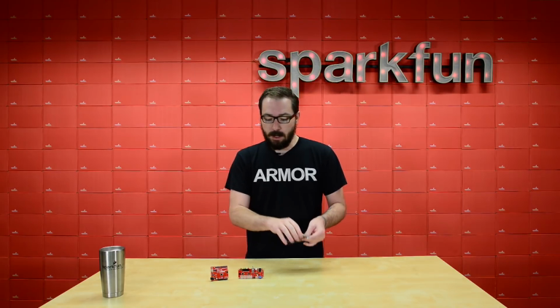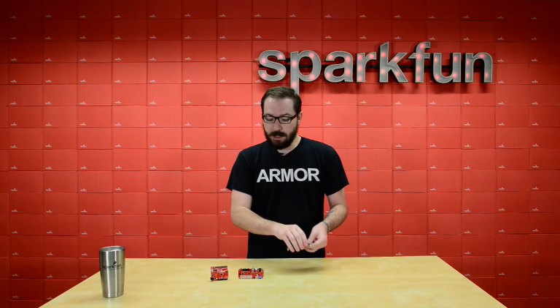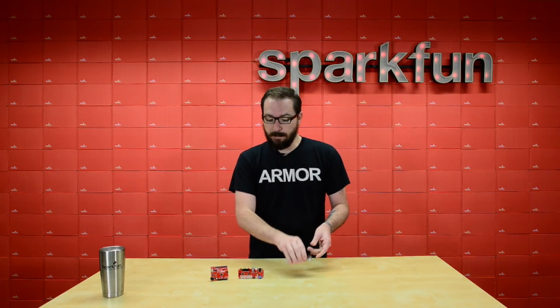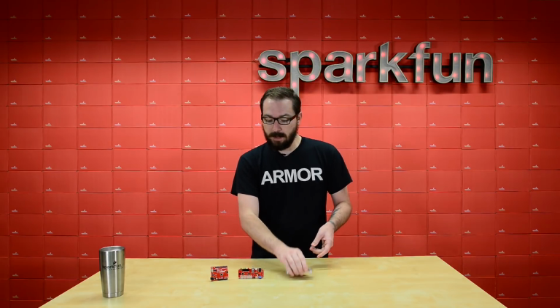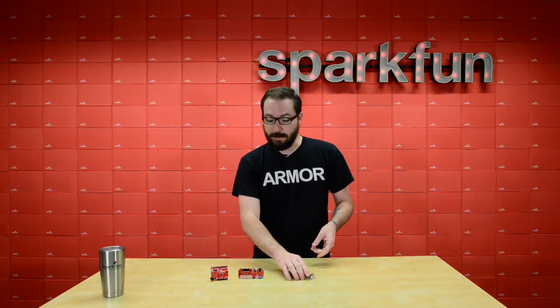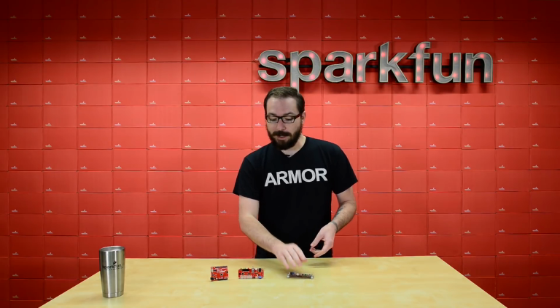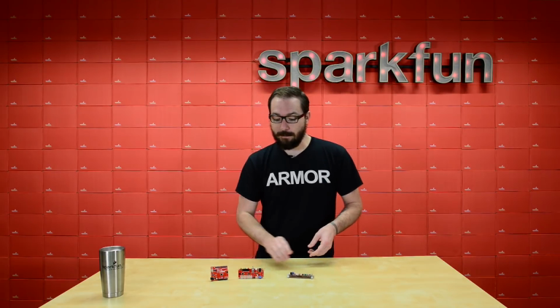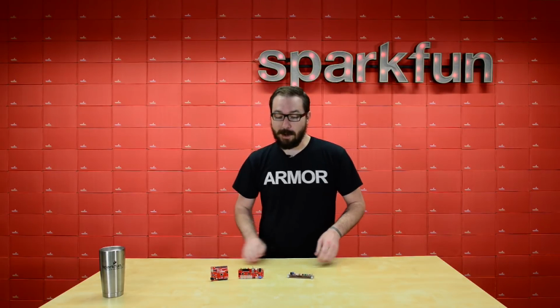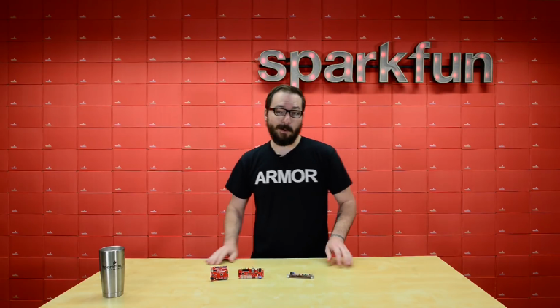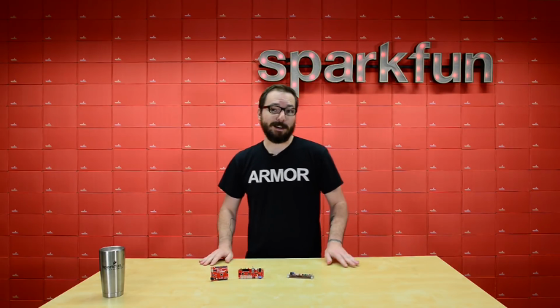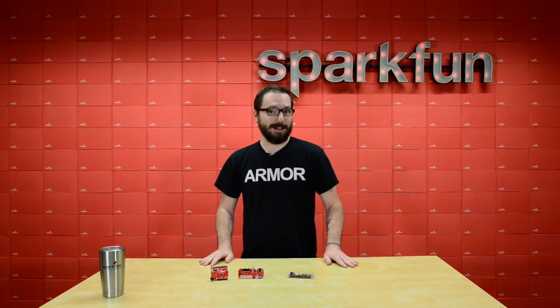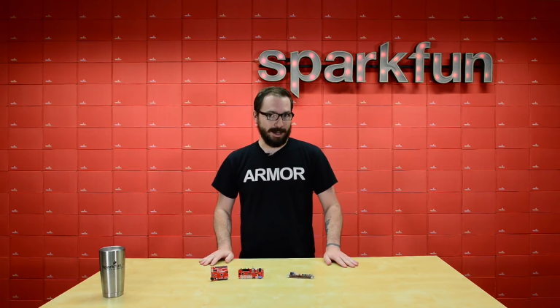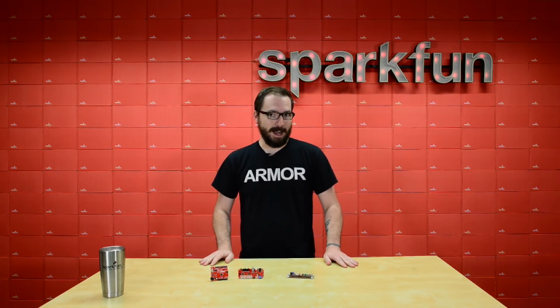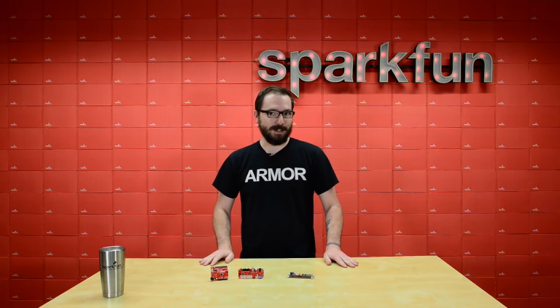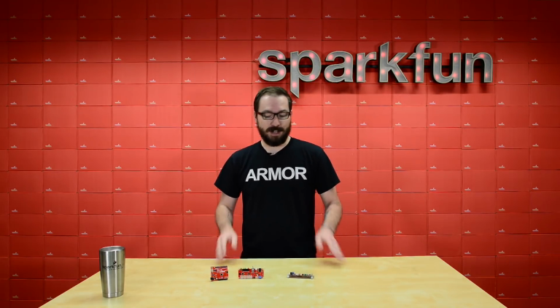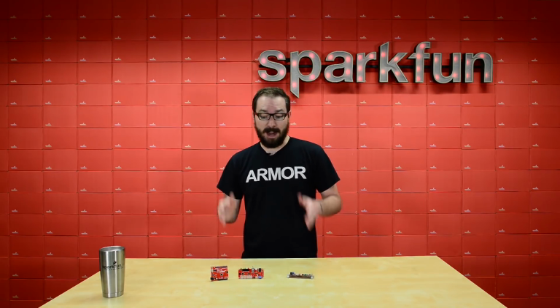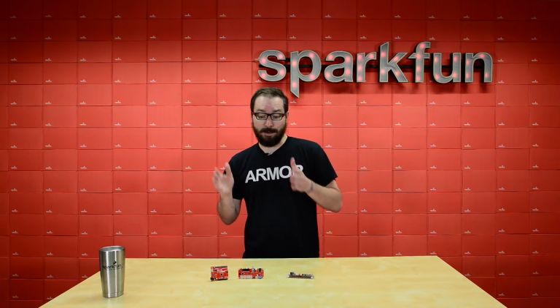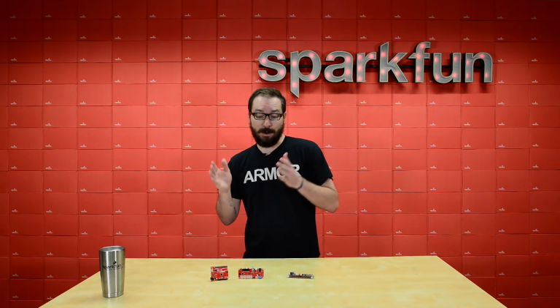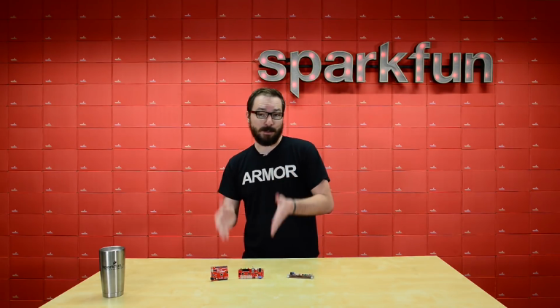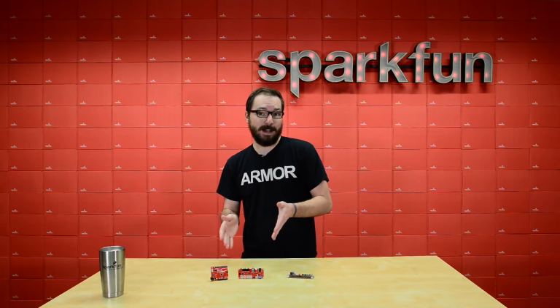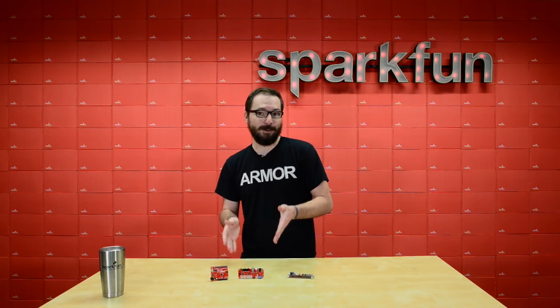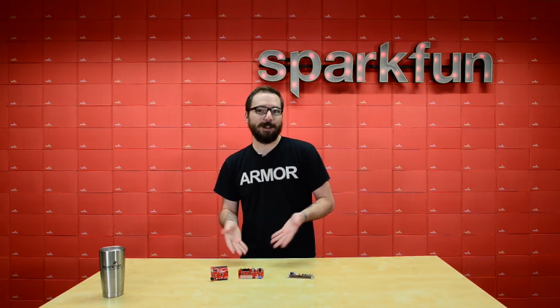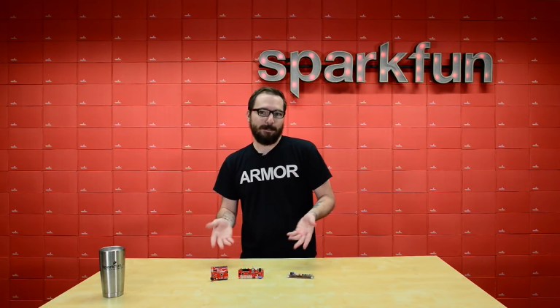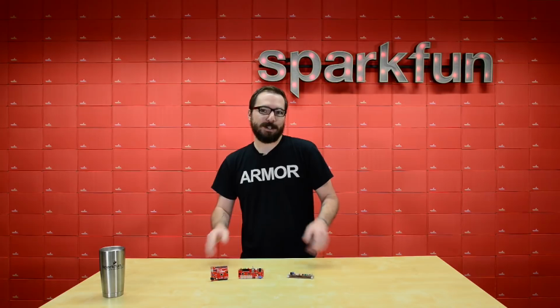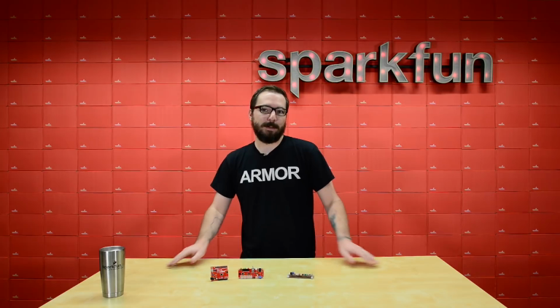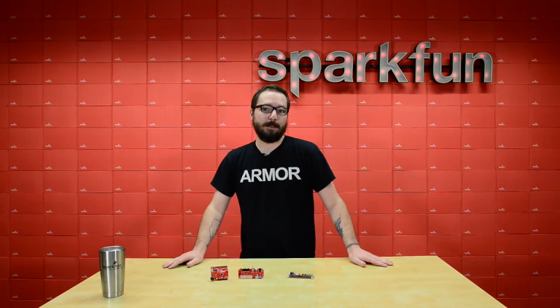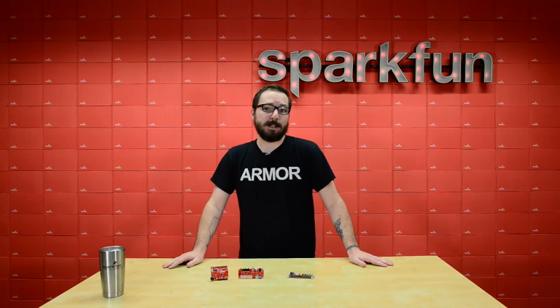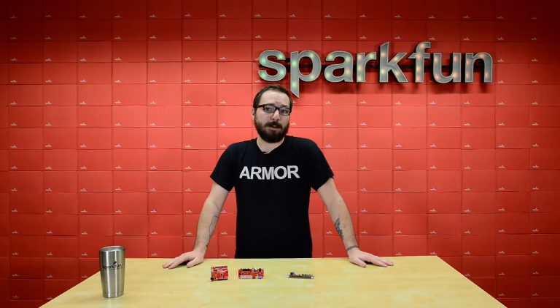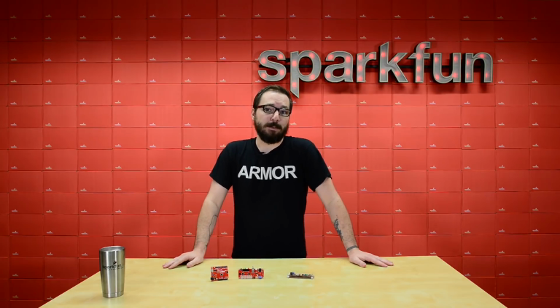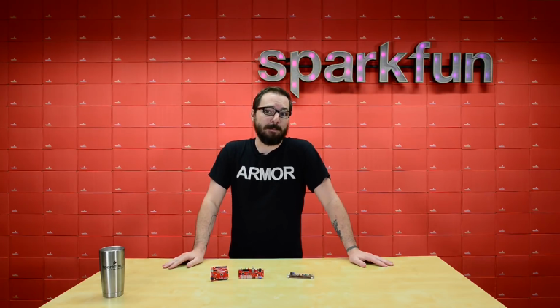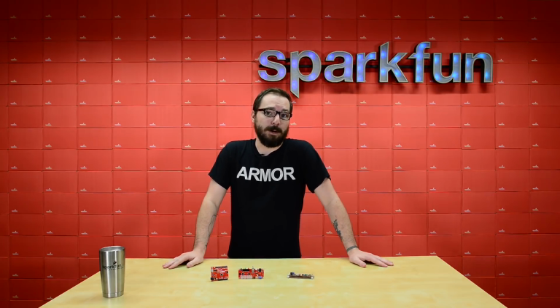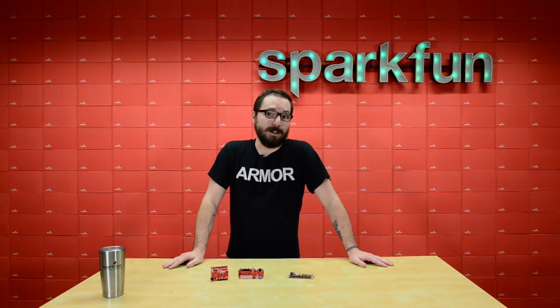So if you're looking for a more cutting edge type Arduino, make sure to pick up the SparkFun Redboard Edge.